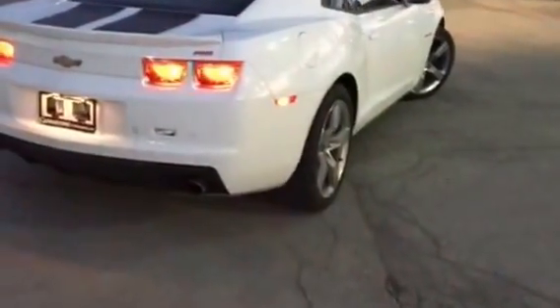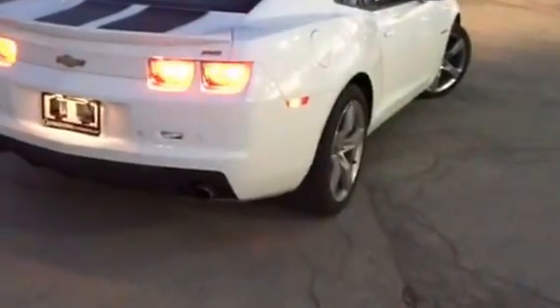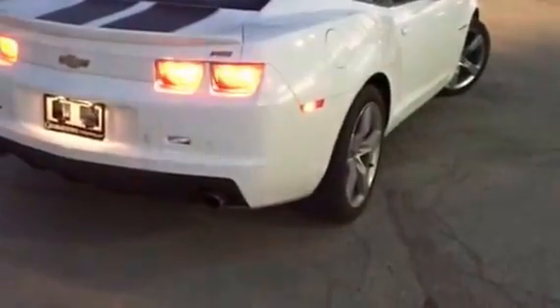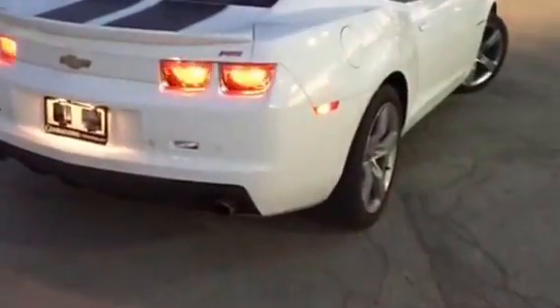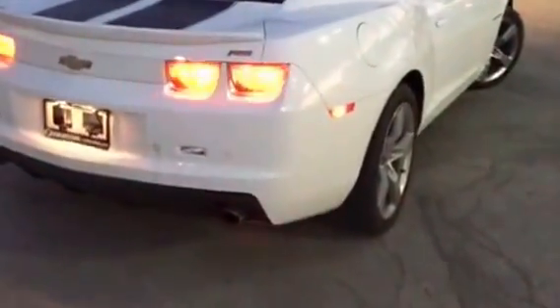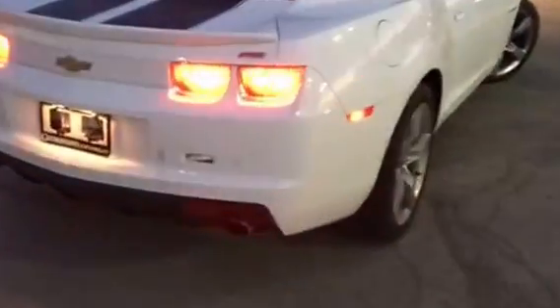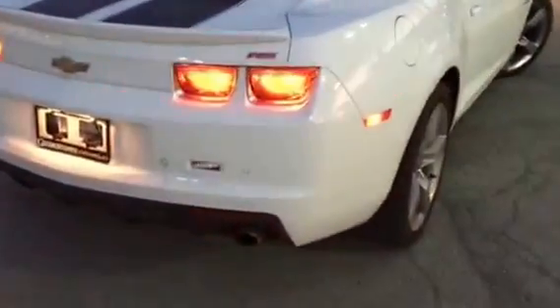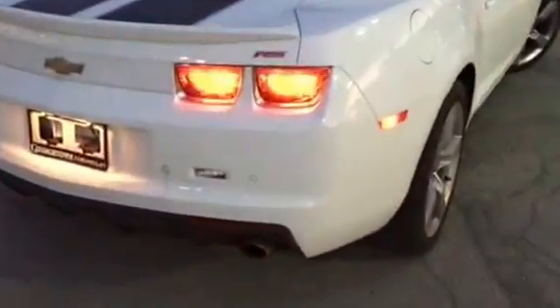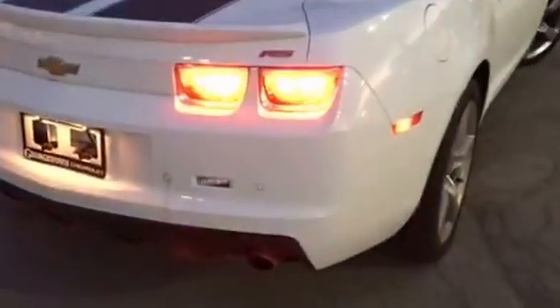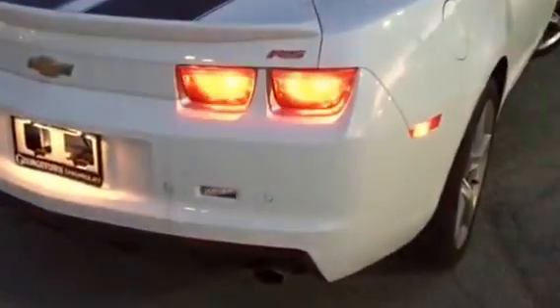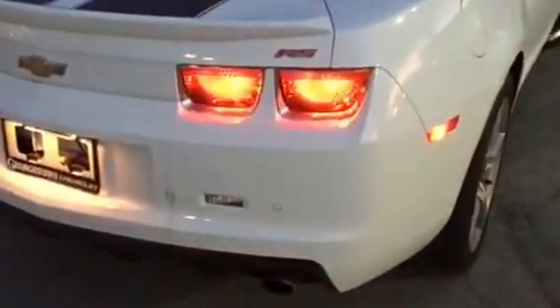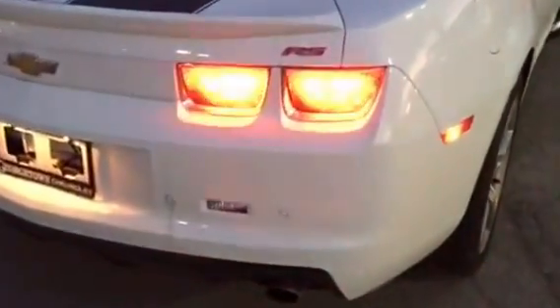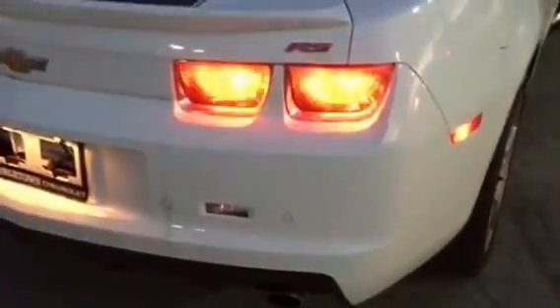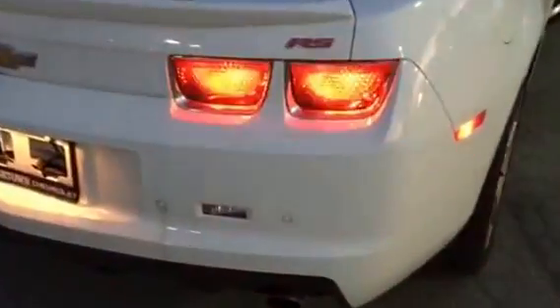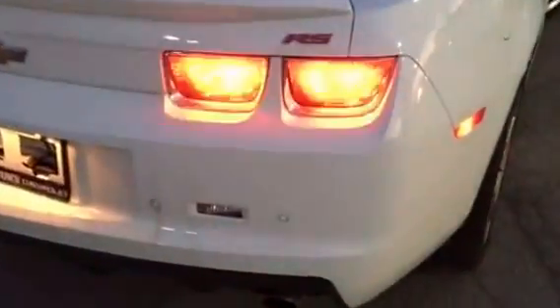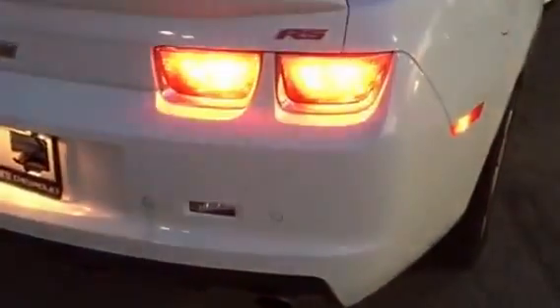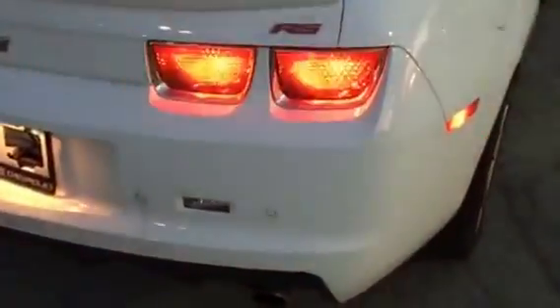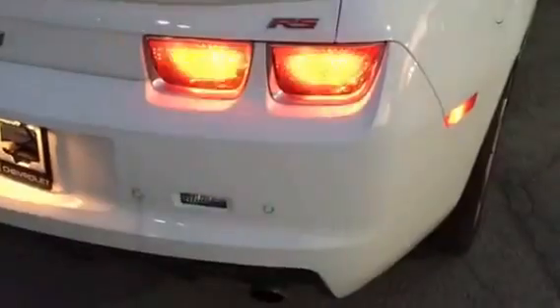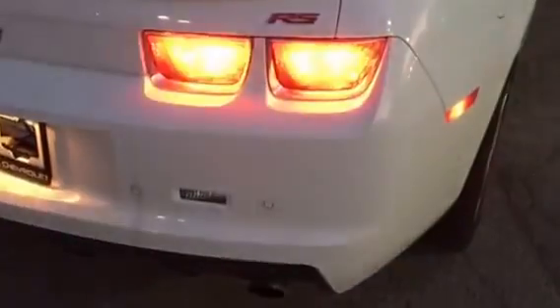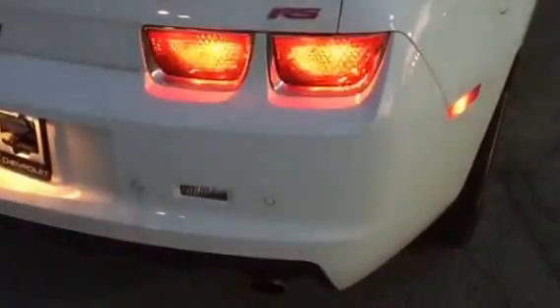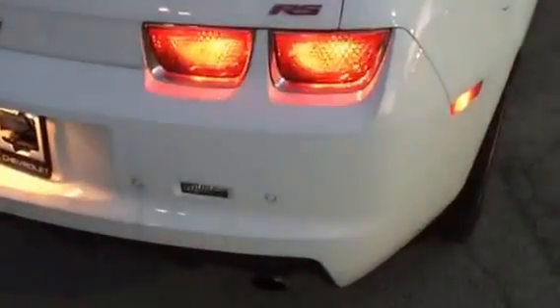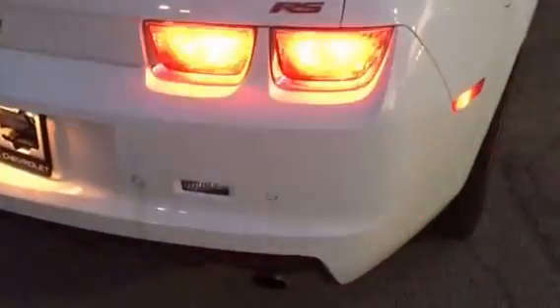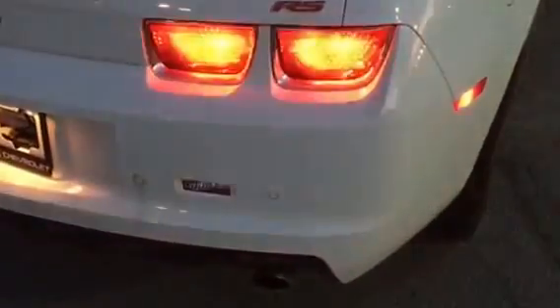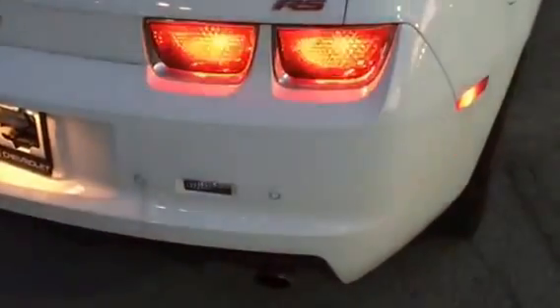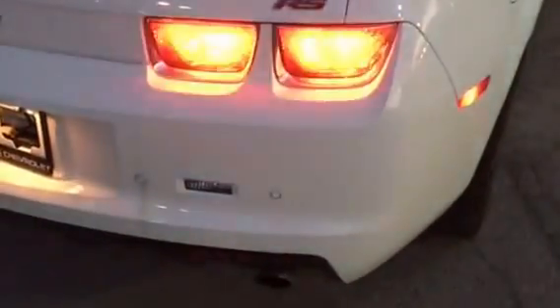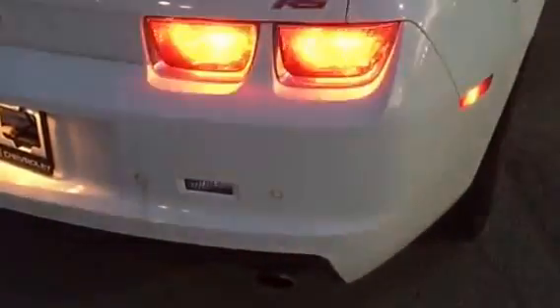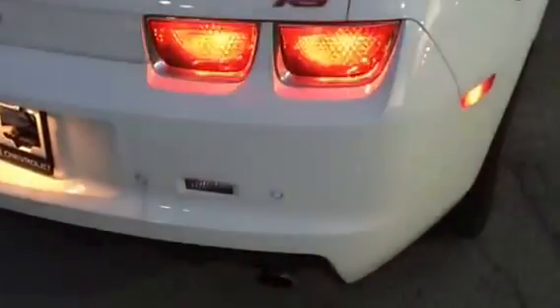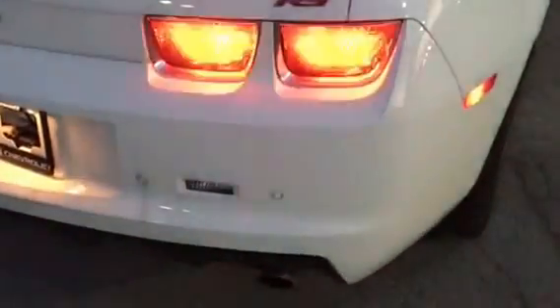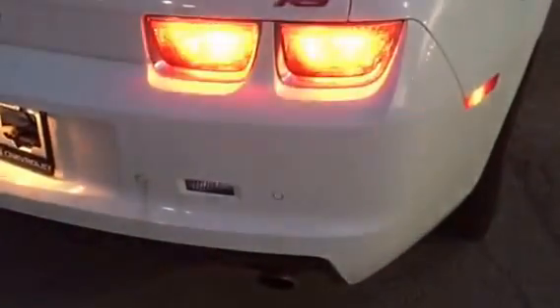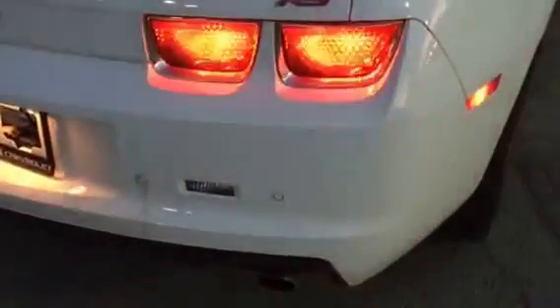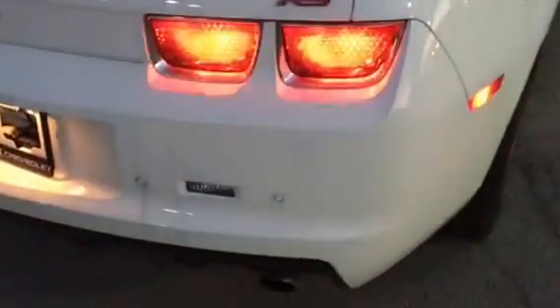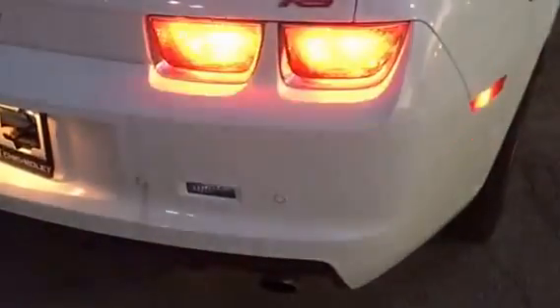This Camaro has the RS Sport Package, and it's equipped with backup sensors.